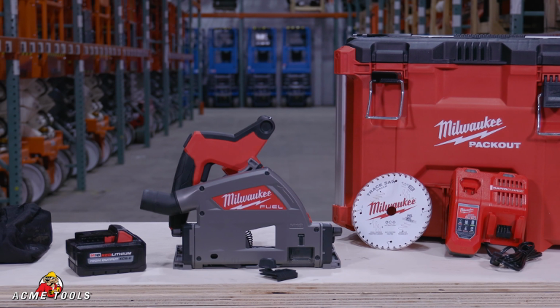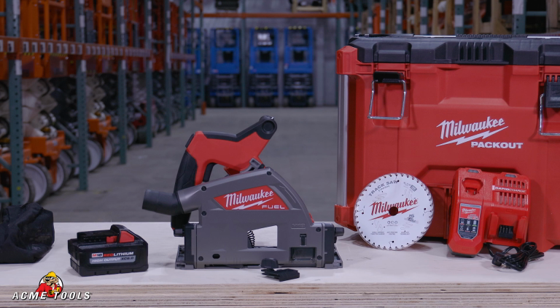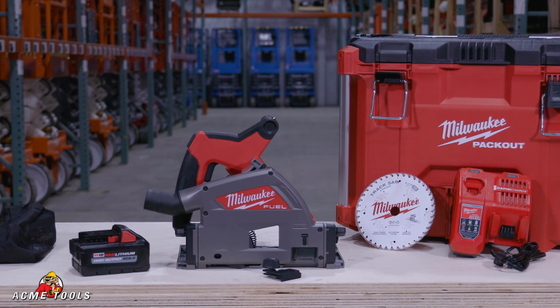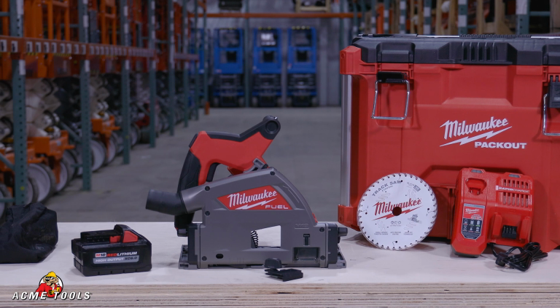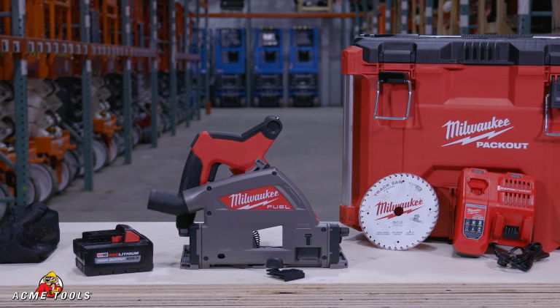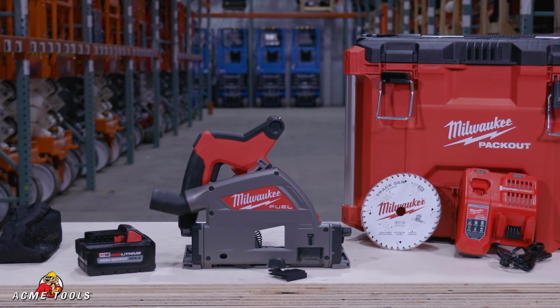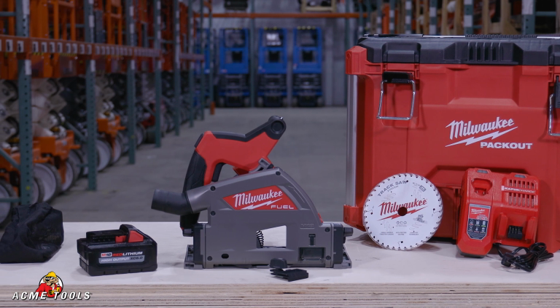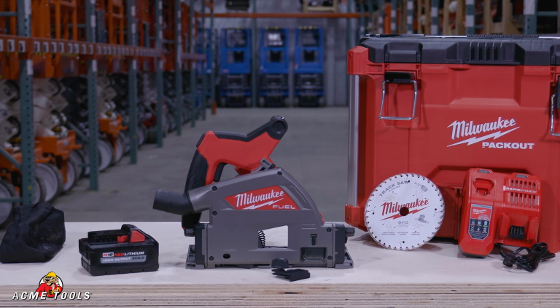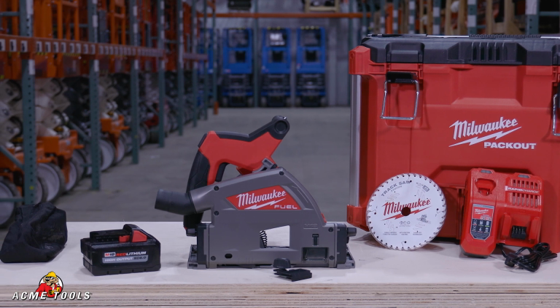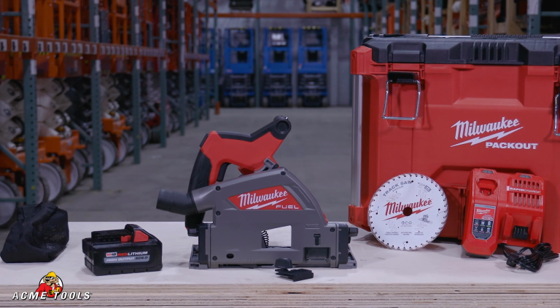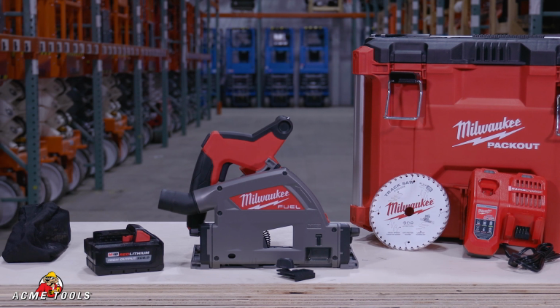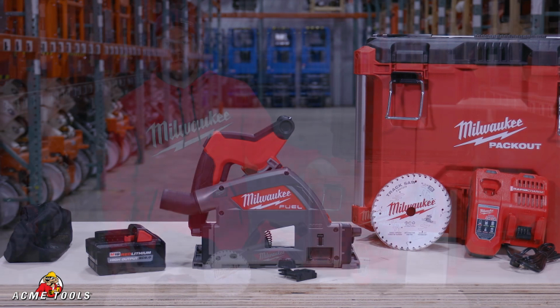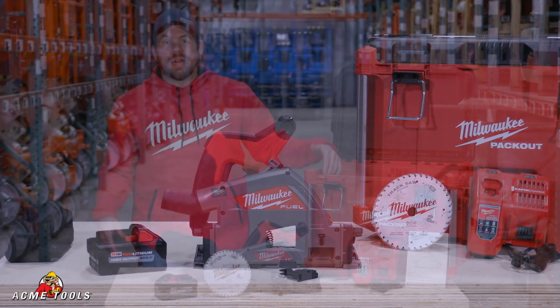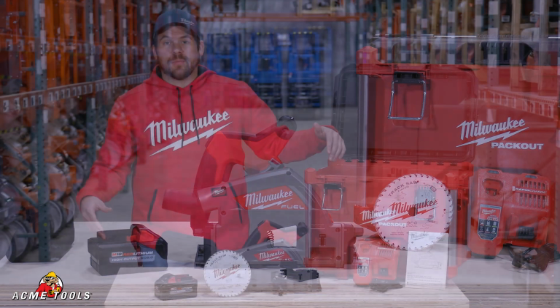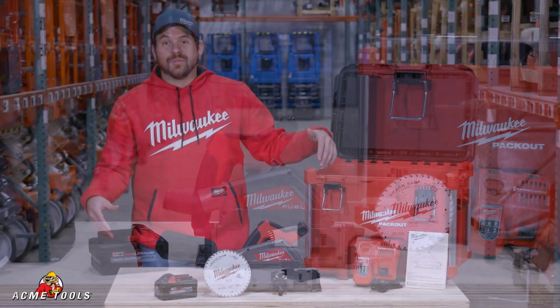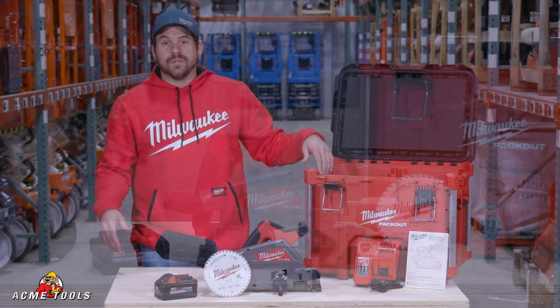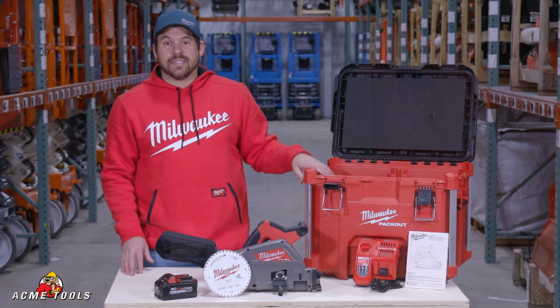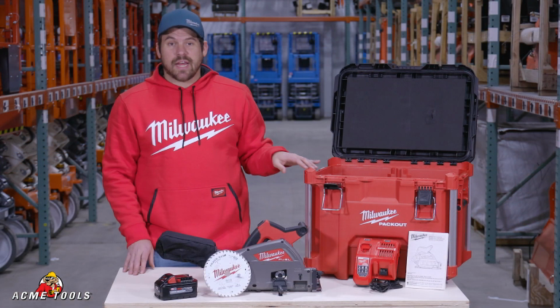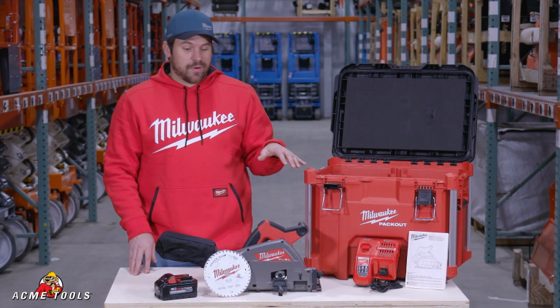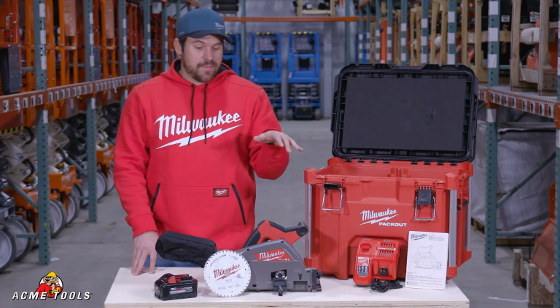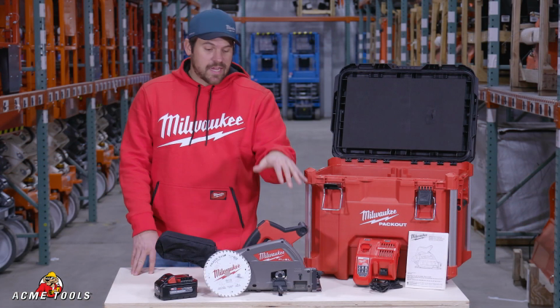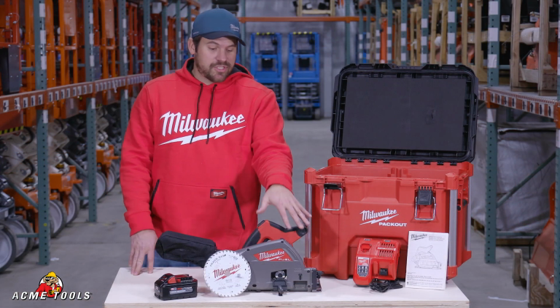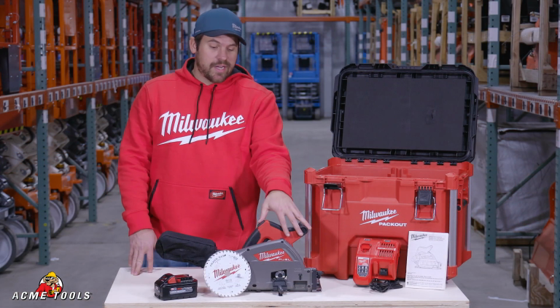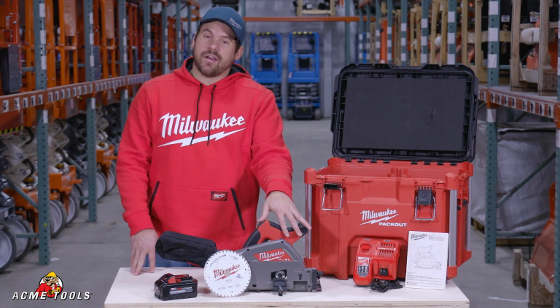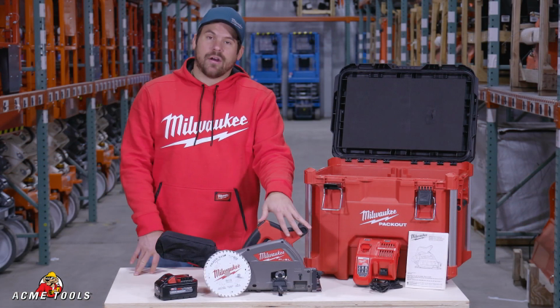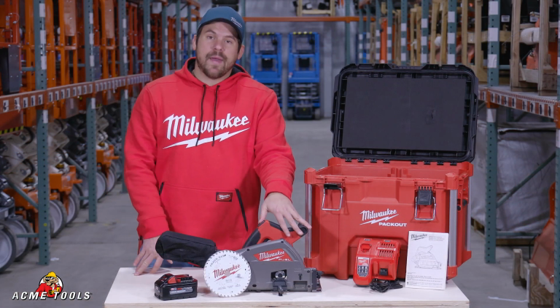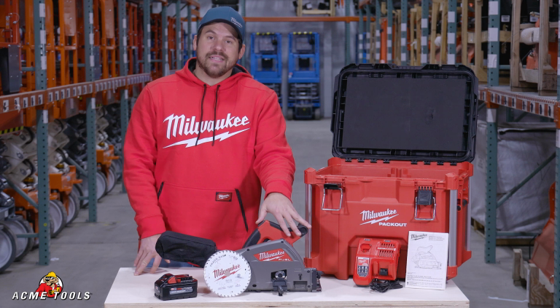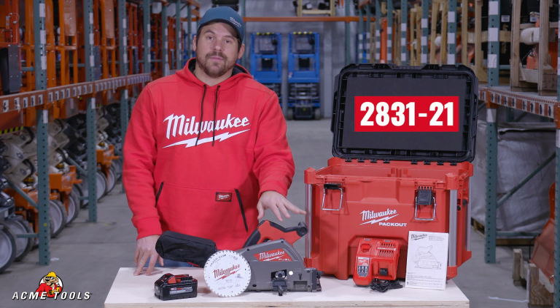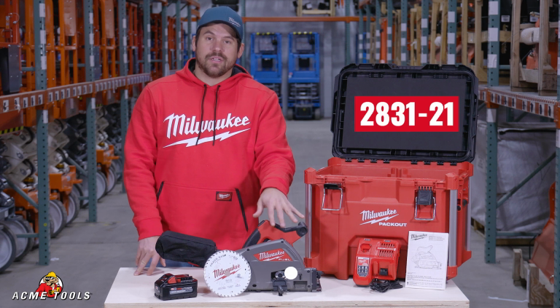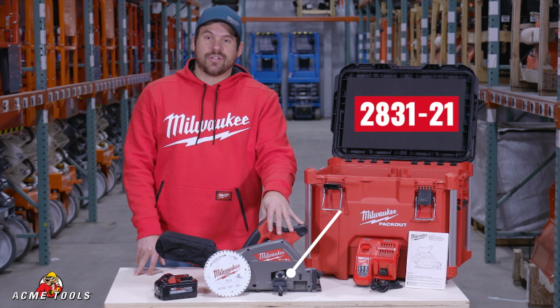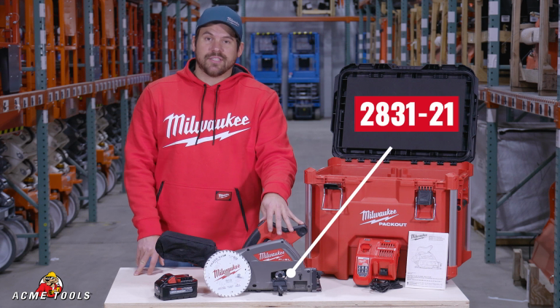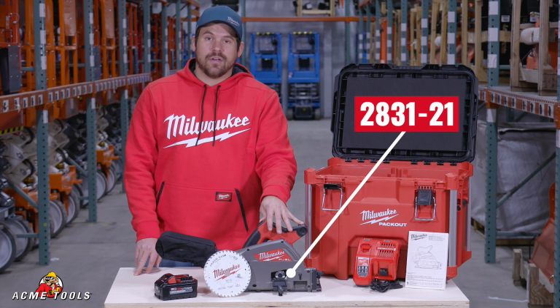Hi, my name is Kurt with Milwaukee Tool. I'm up here at Acme Tools and today we're going to be demonstrating our M18 plunge track saw.